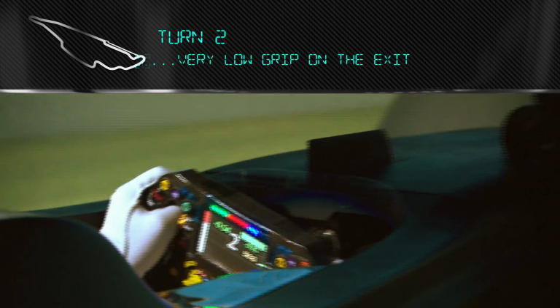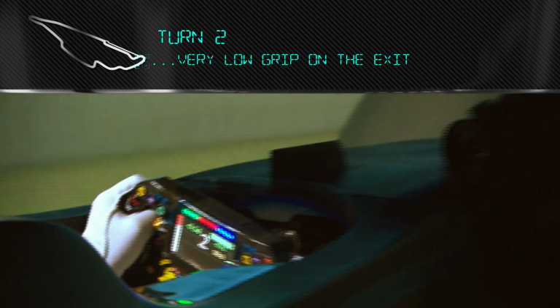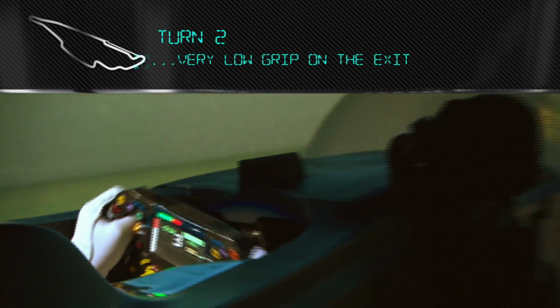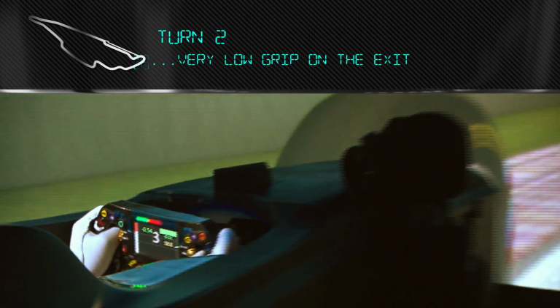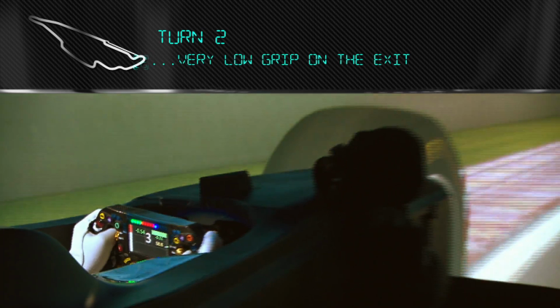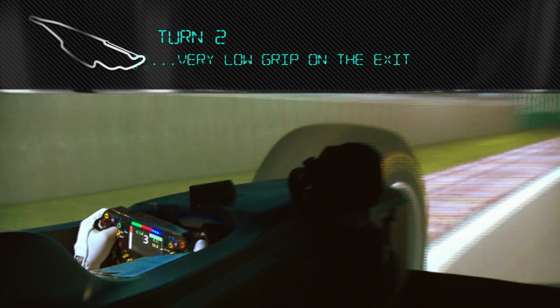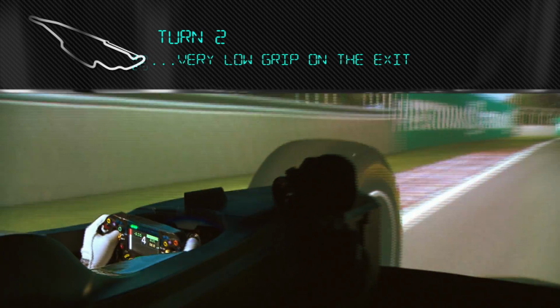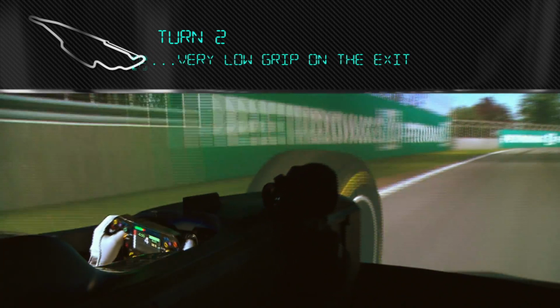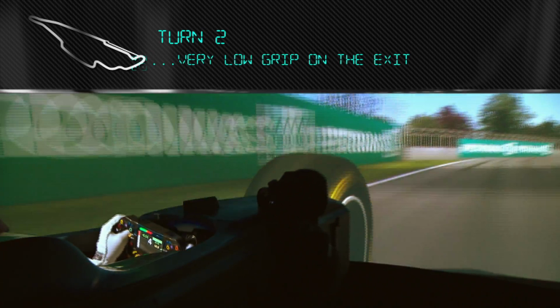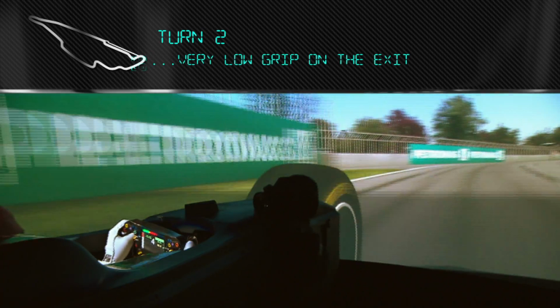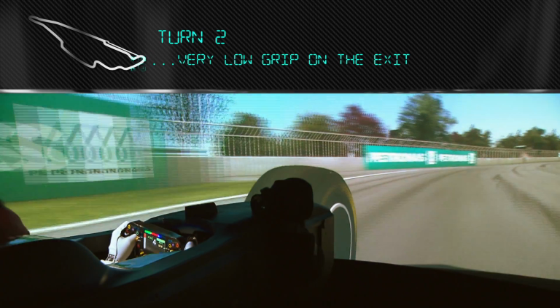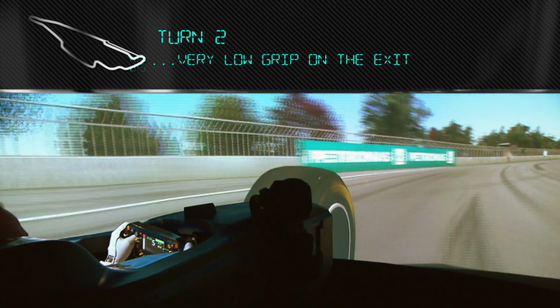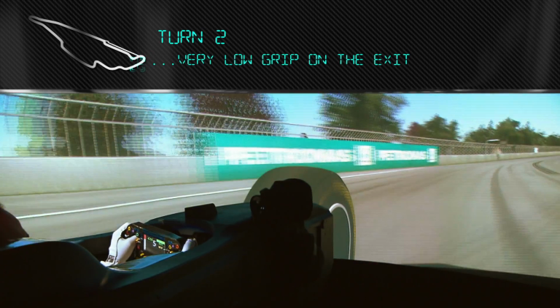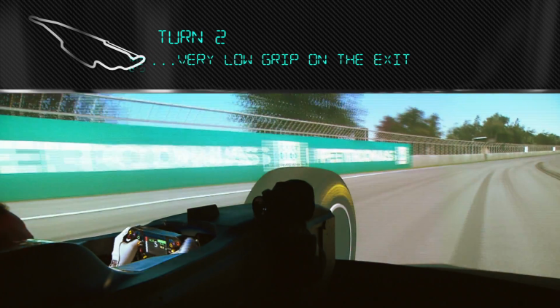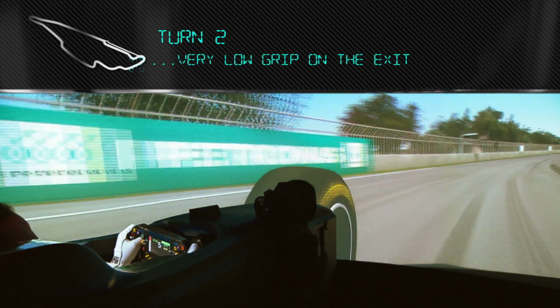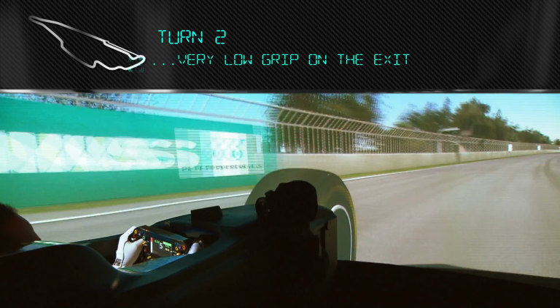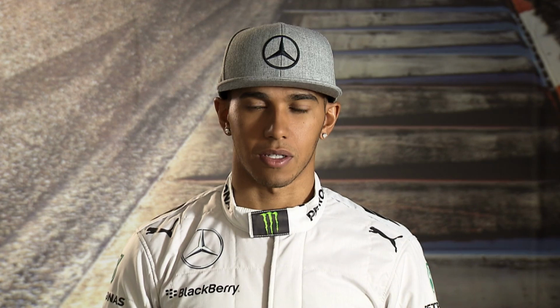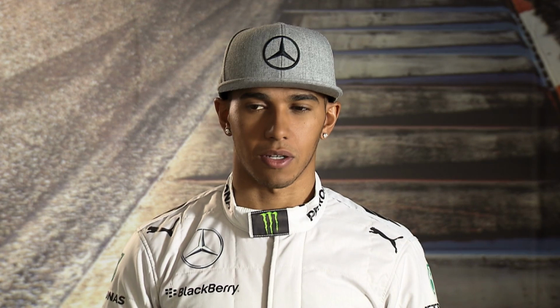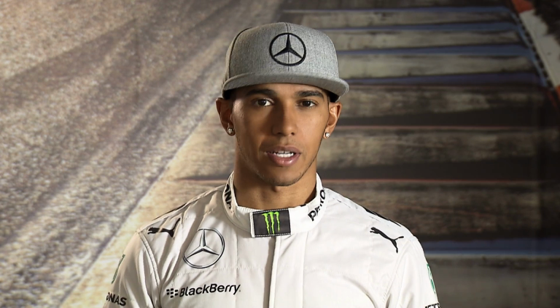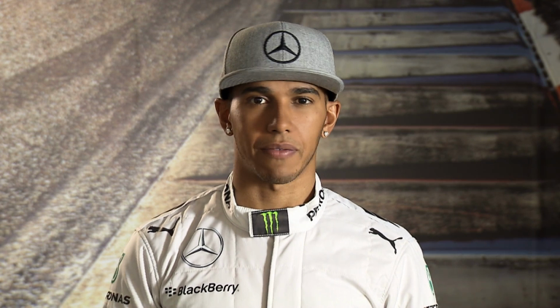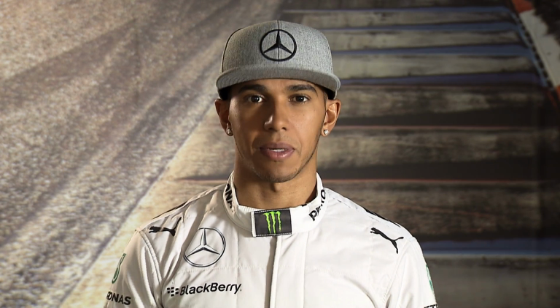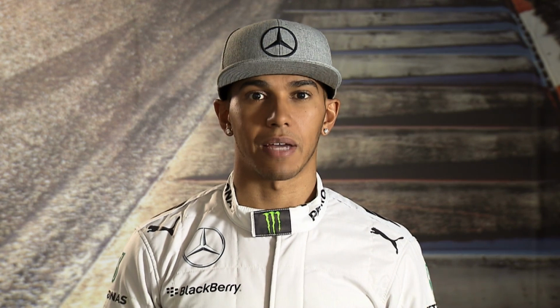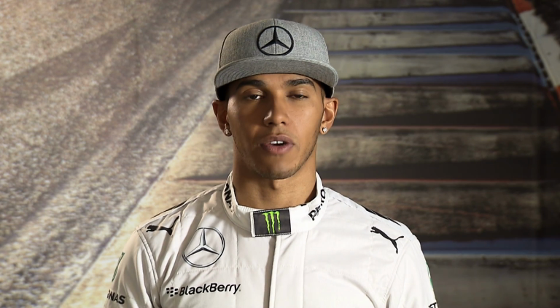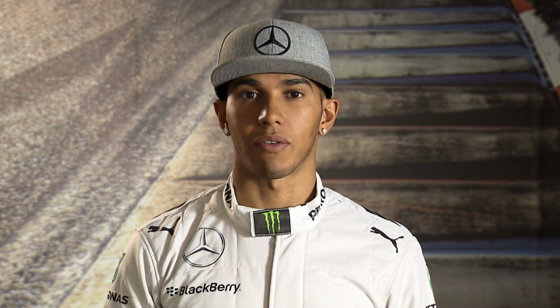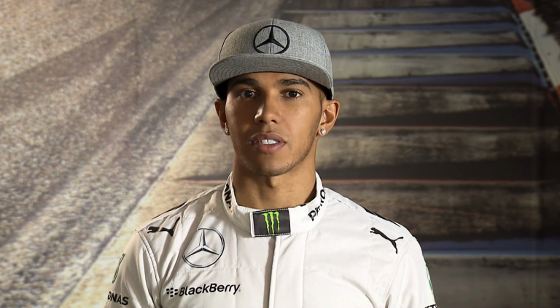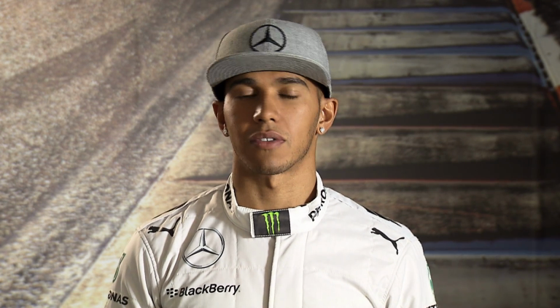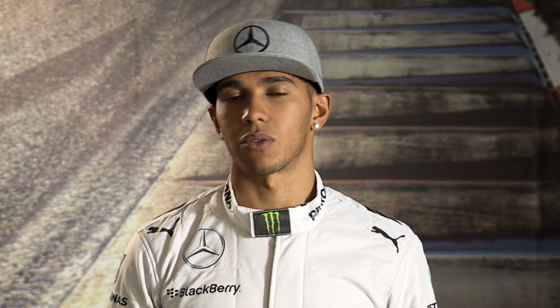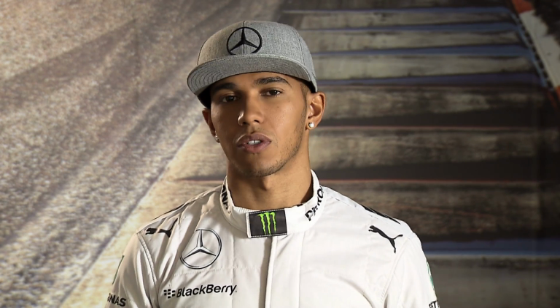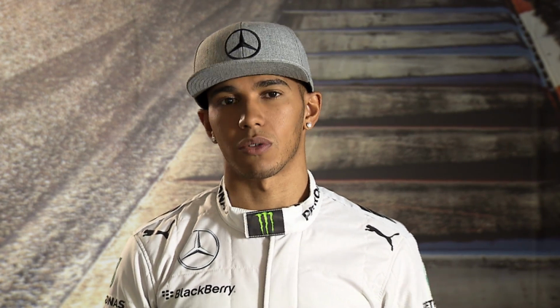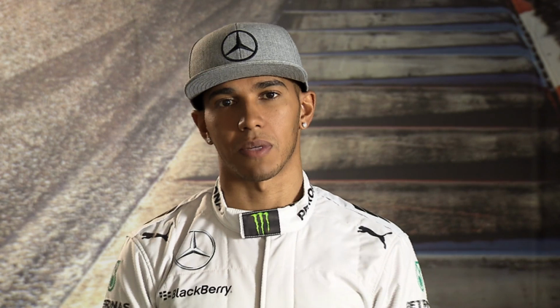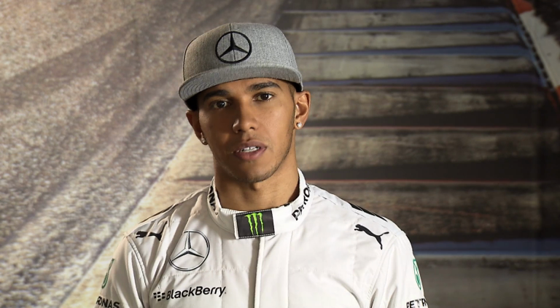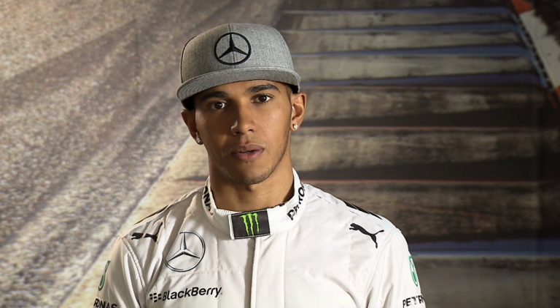Again, very low grip on the exit there. It's a circuit where you have to be very aggressive, so it's always suited my style.